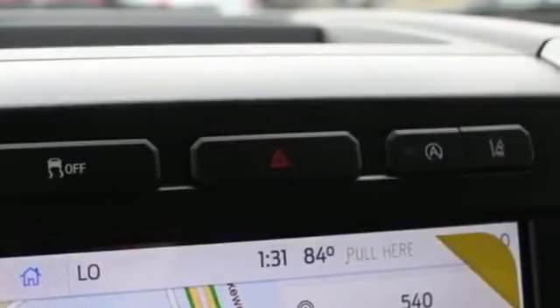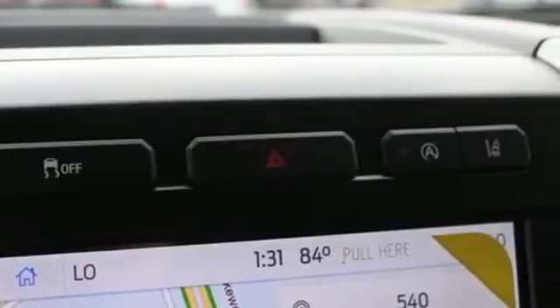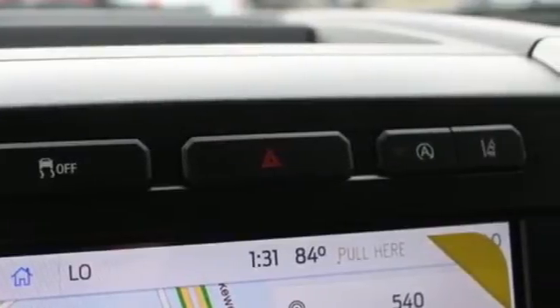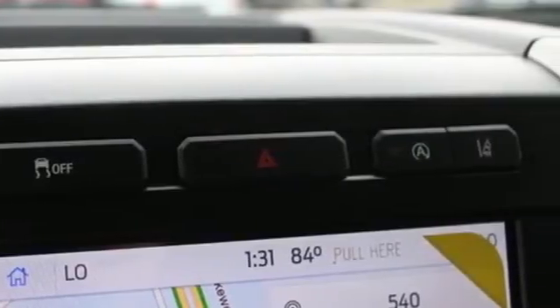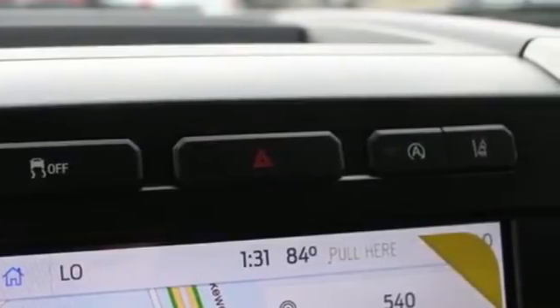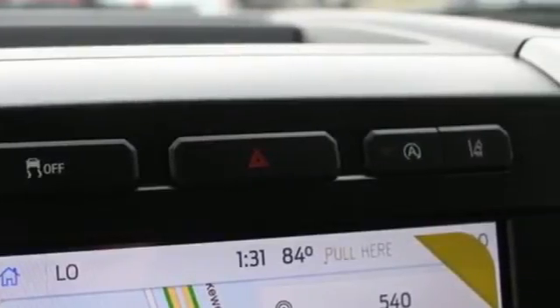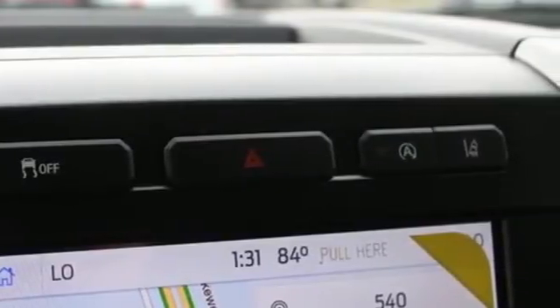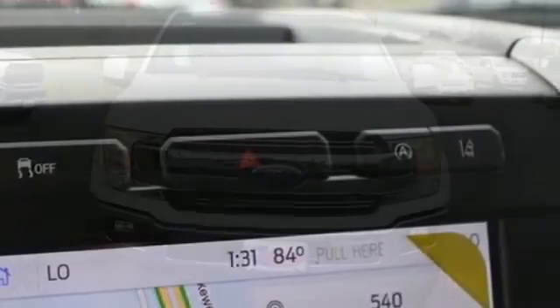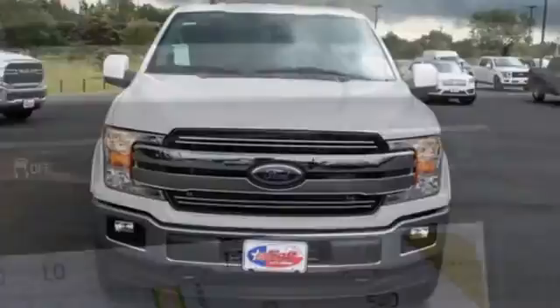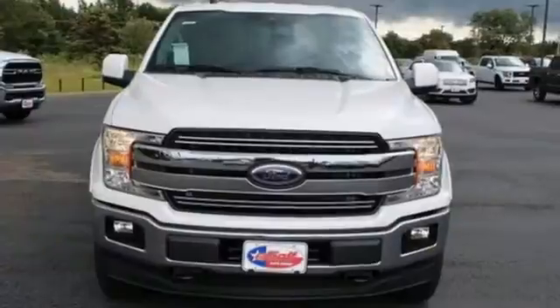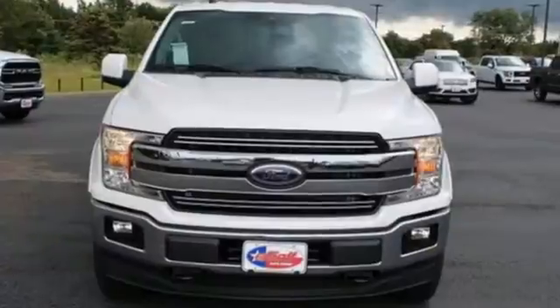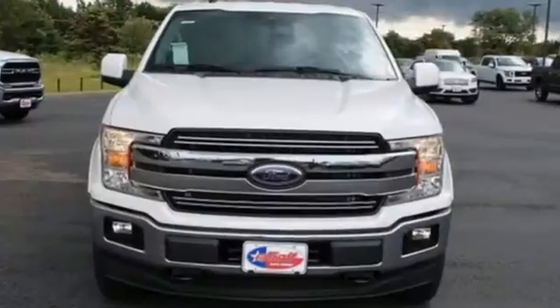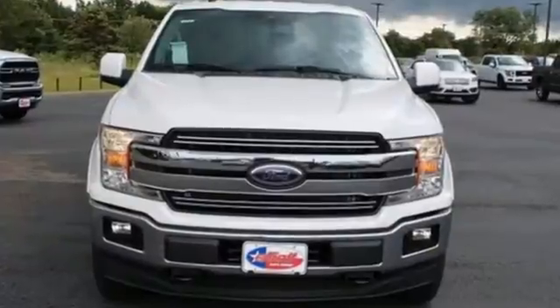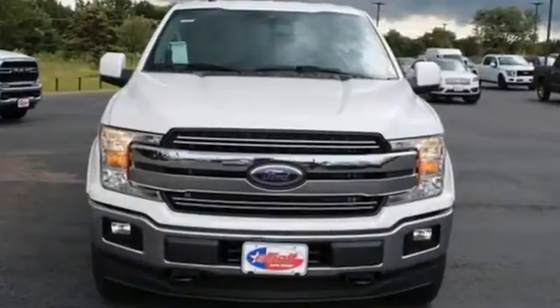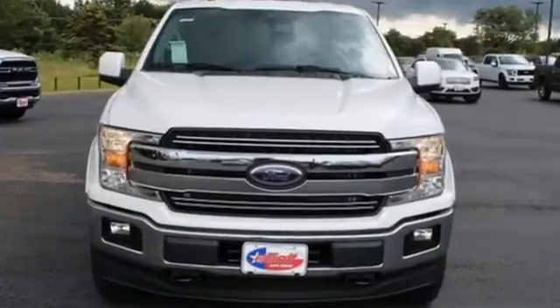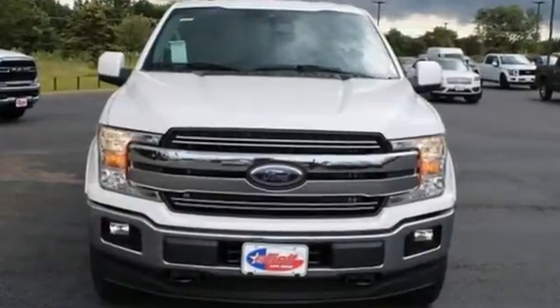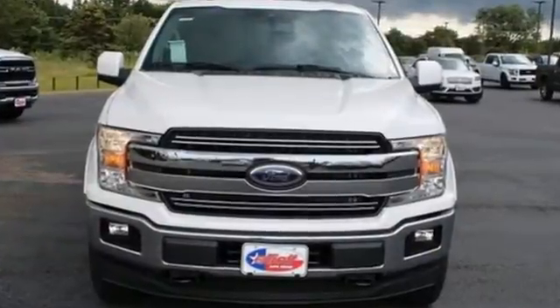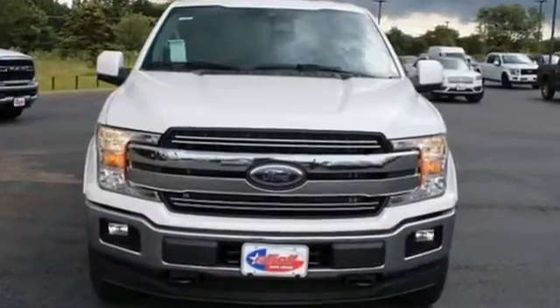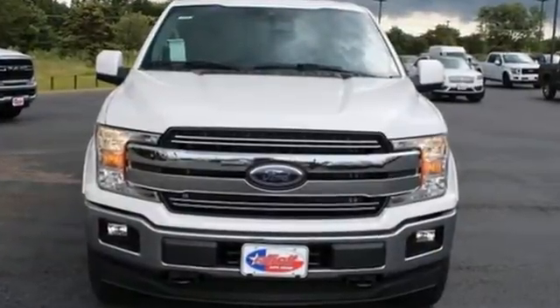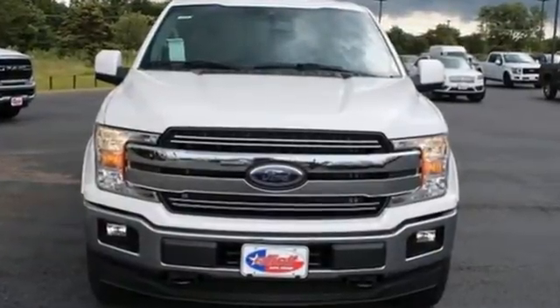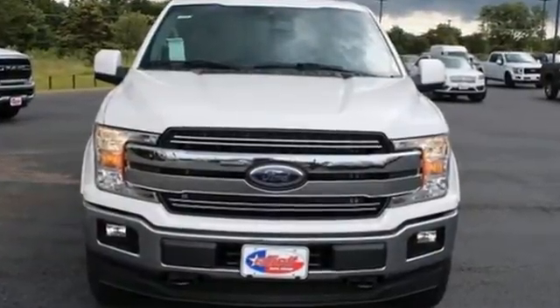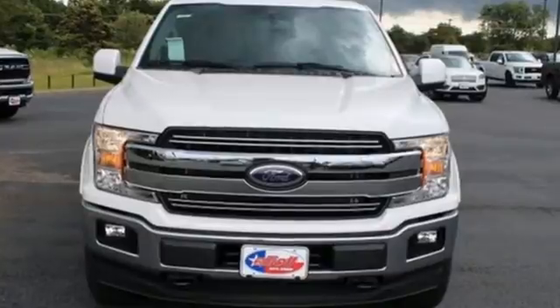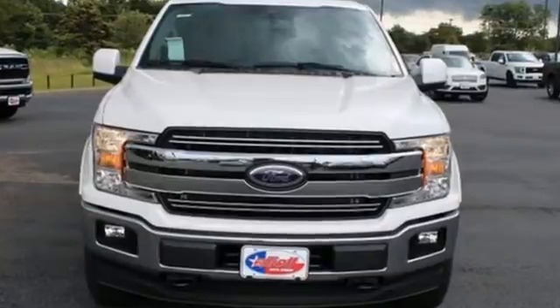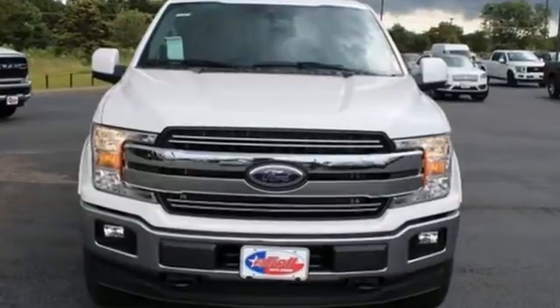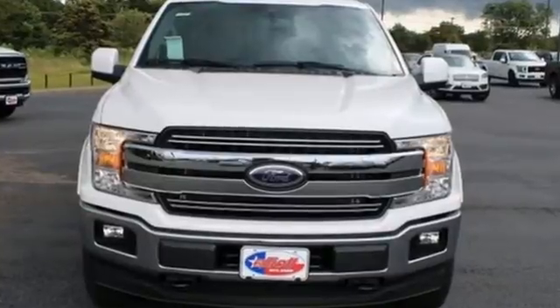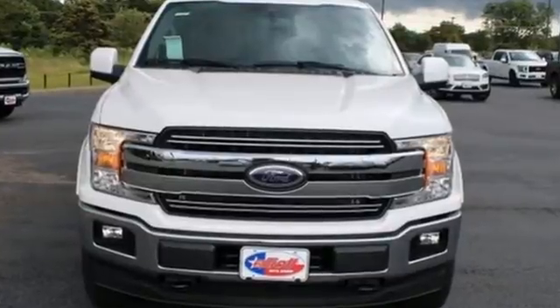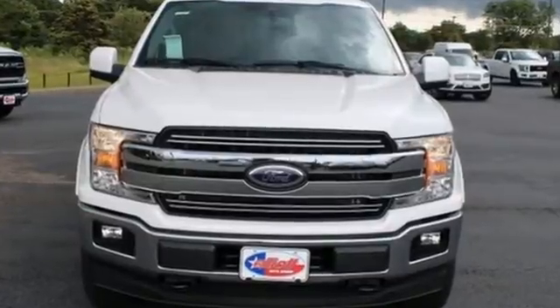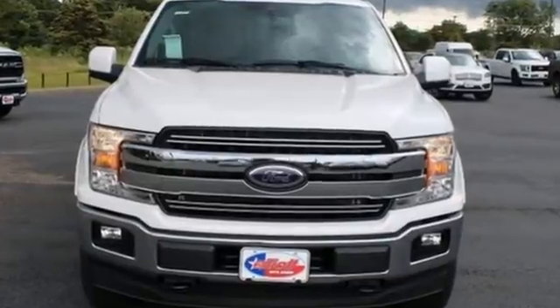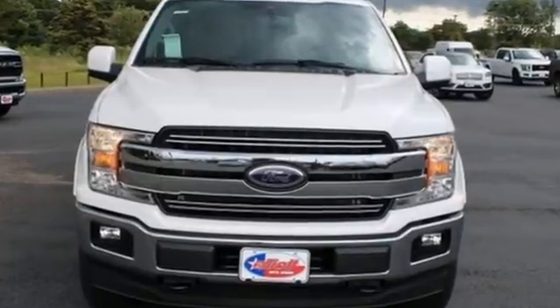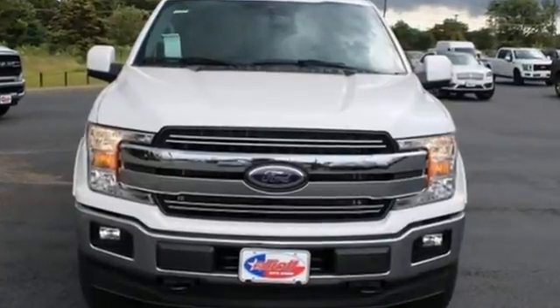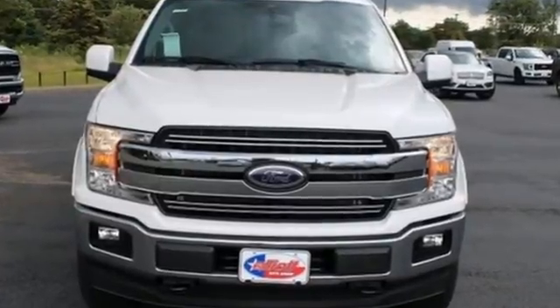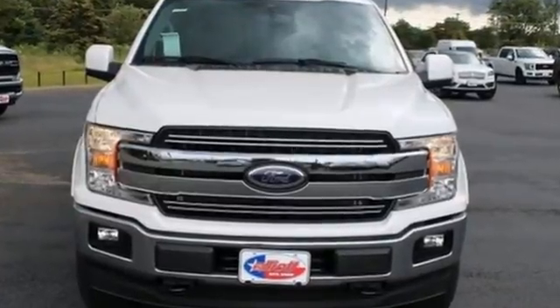If you've been waiting for the perfect time for a test drive, the time is now. Experience it today.